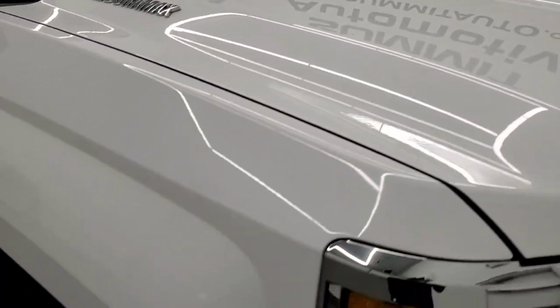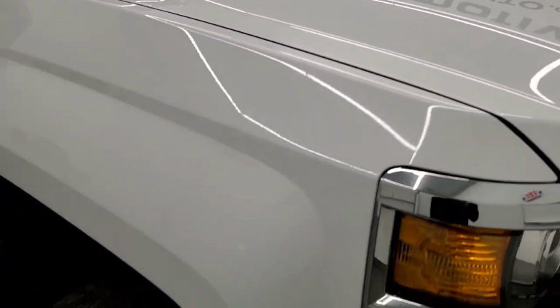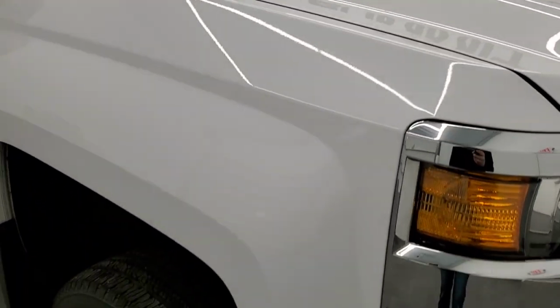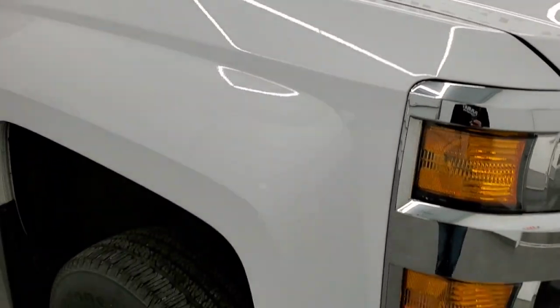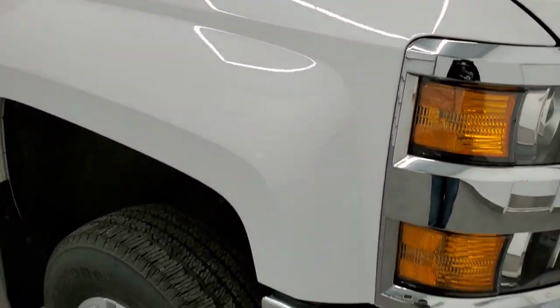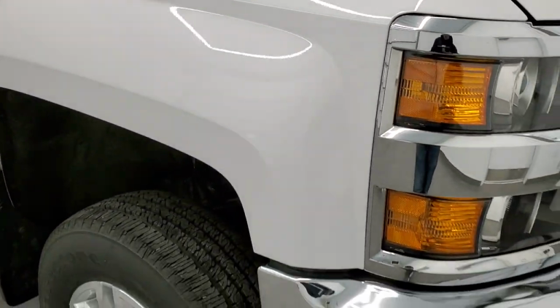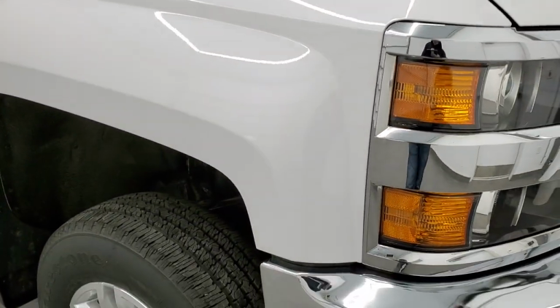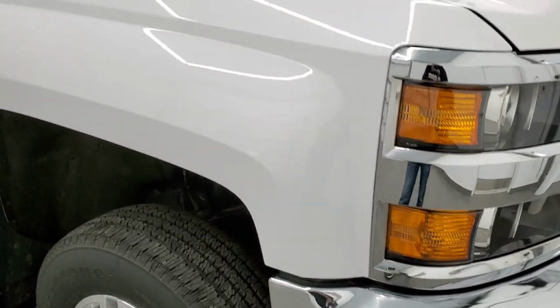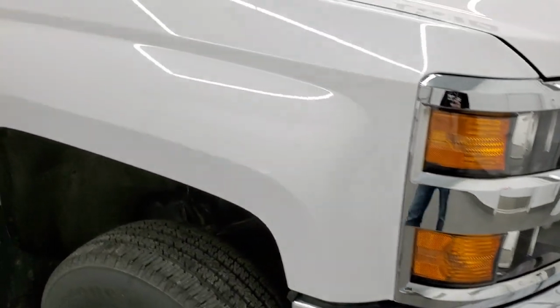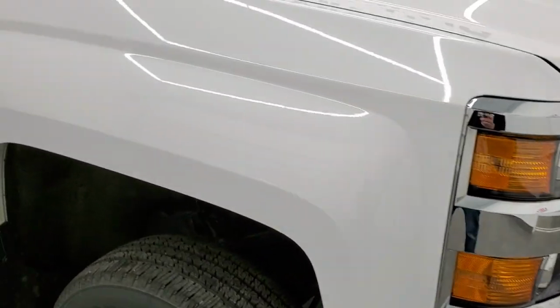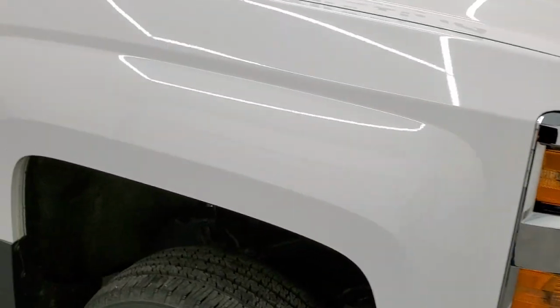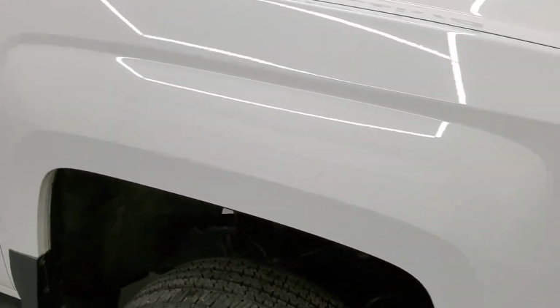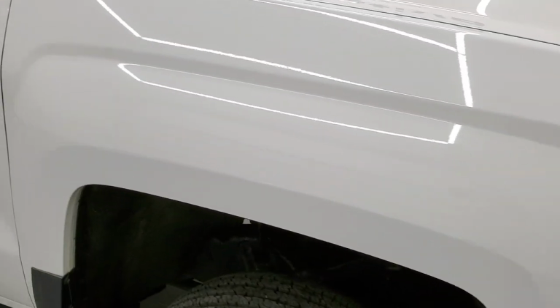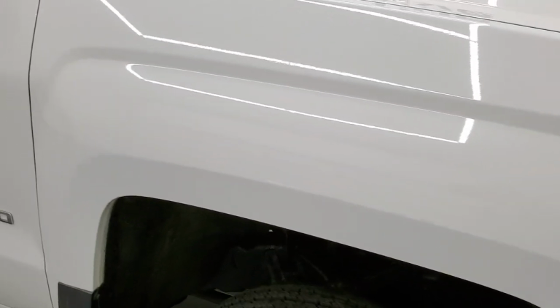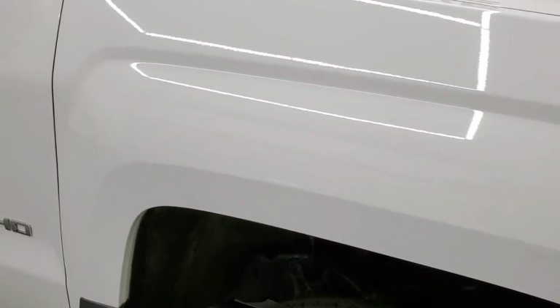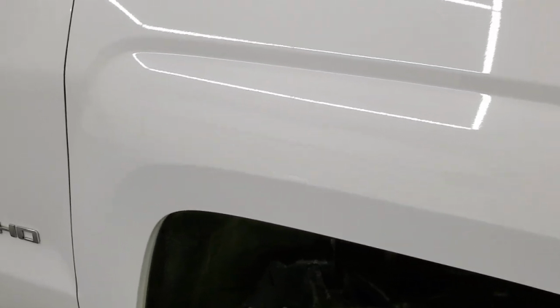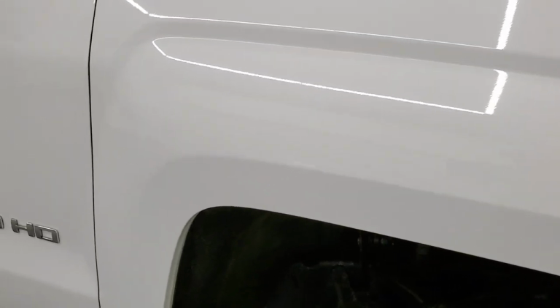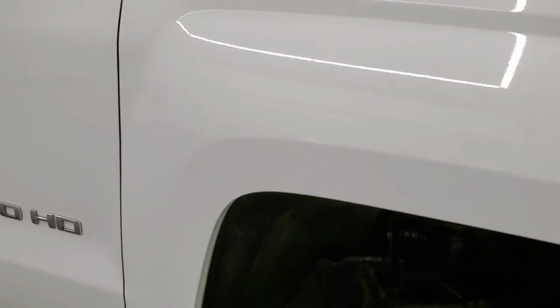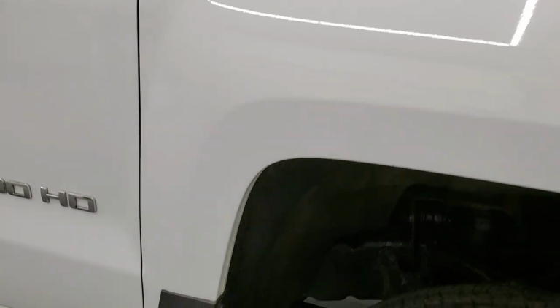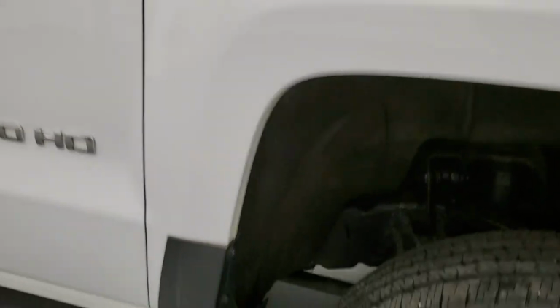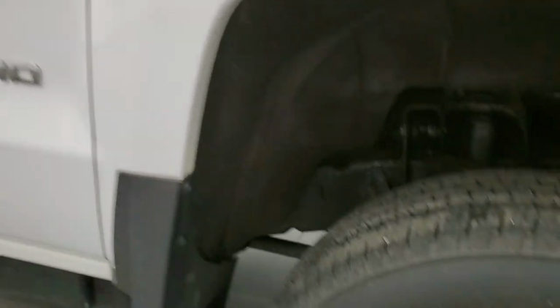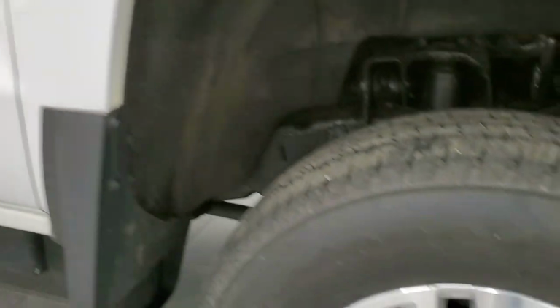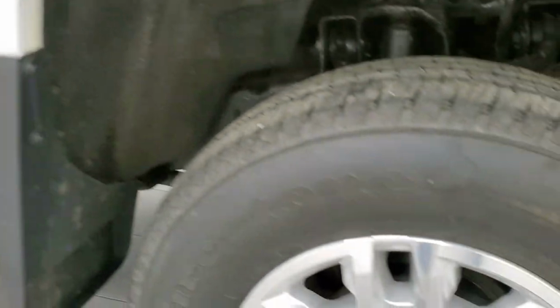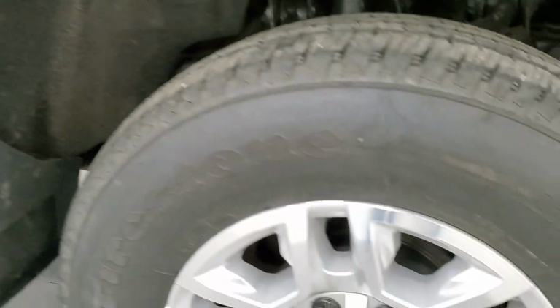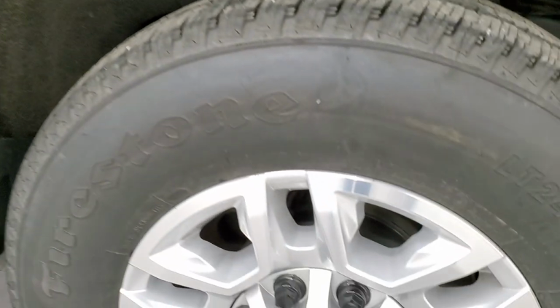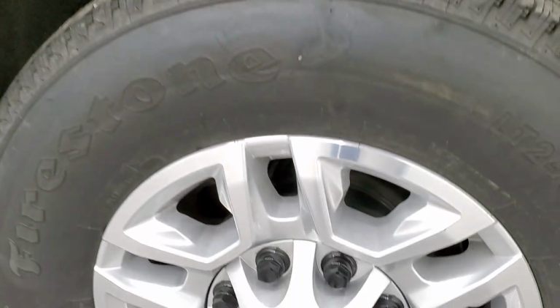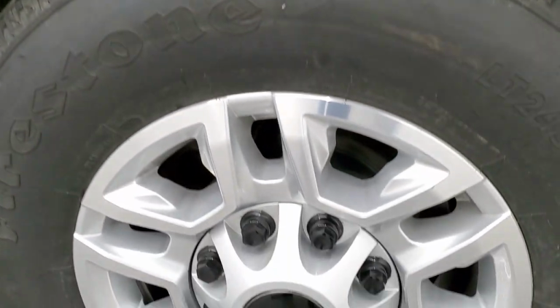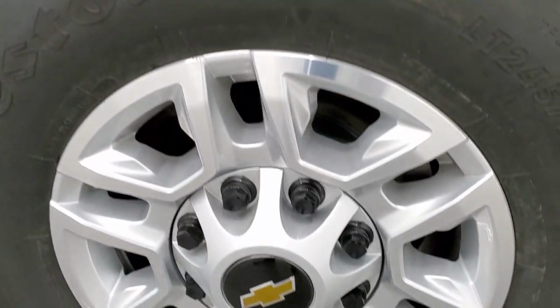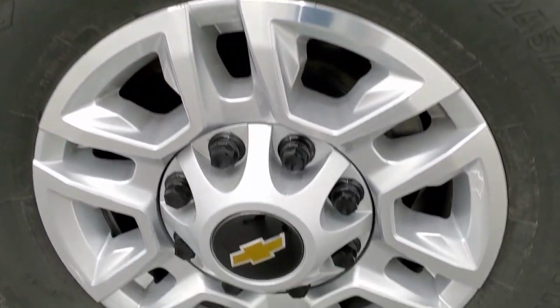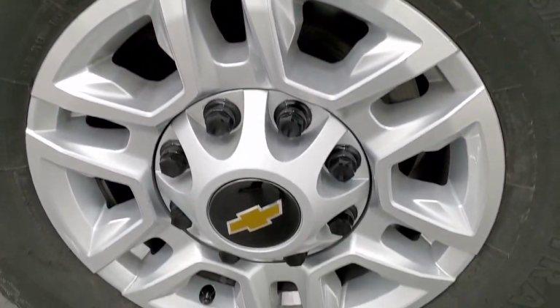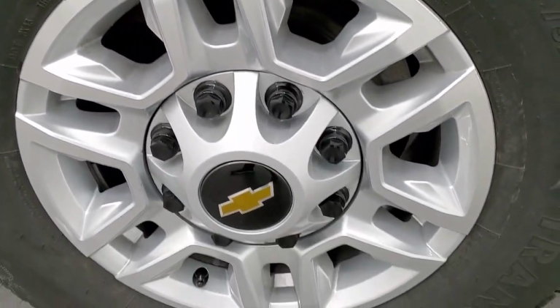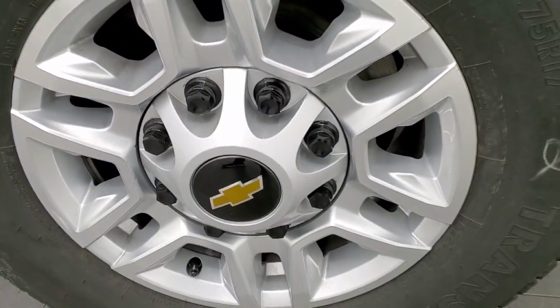Passenger side front fender is very nice and clean. The passenger side rim has no scuffs or scrapes.